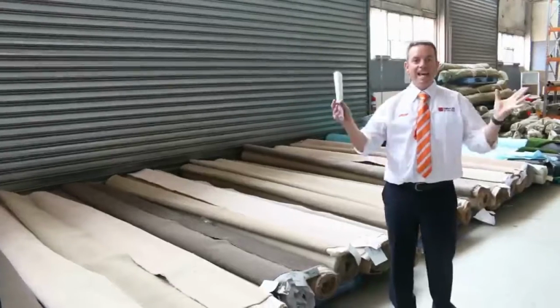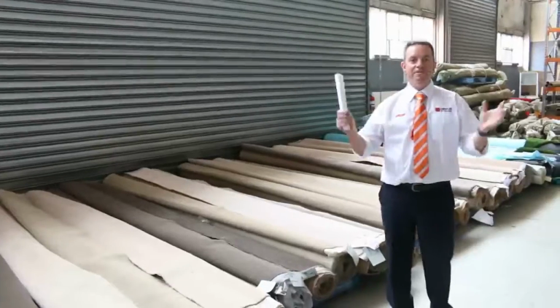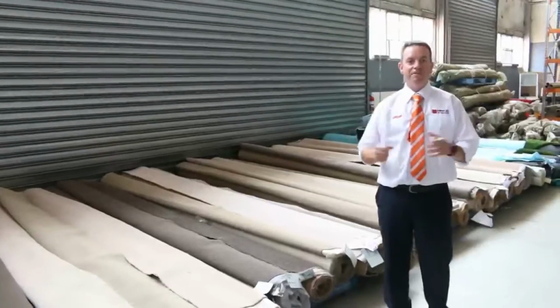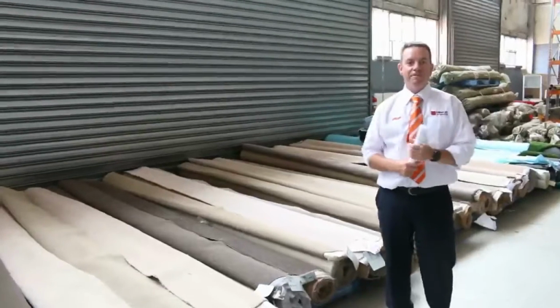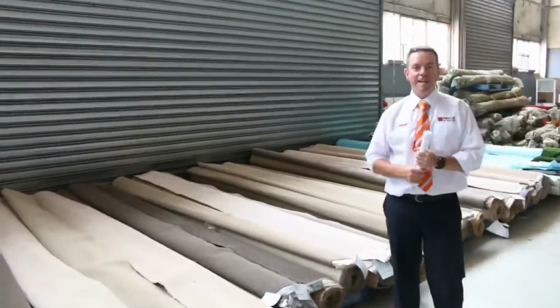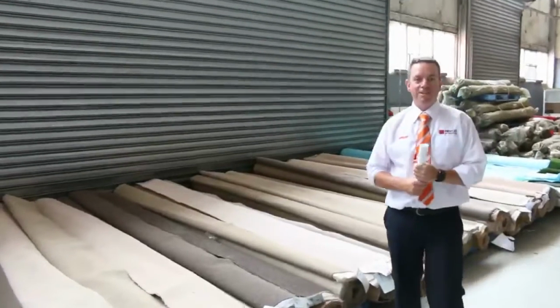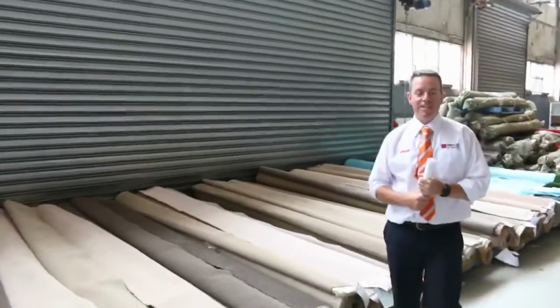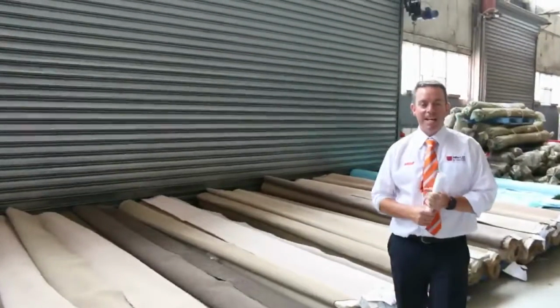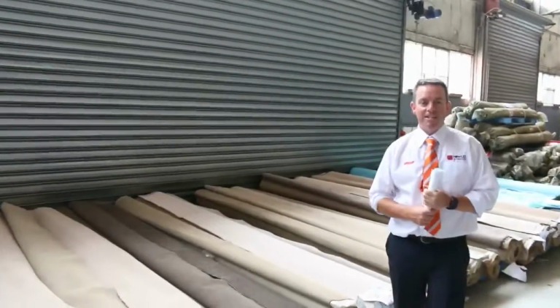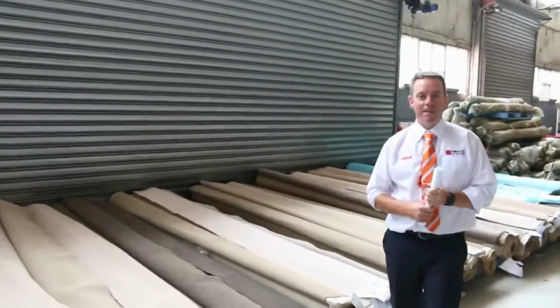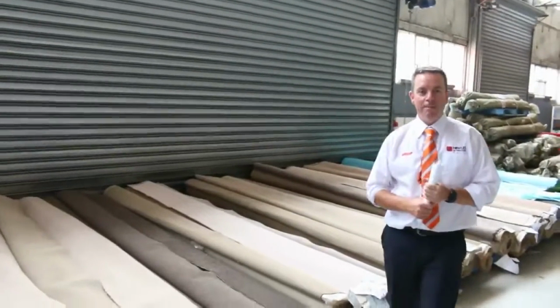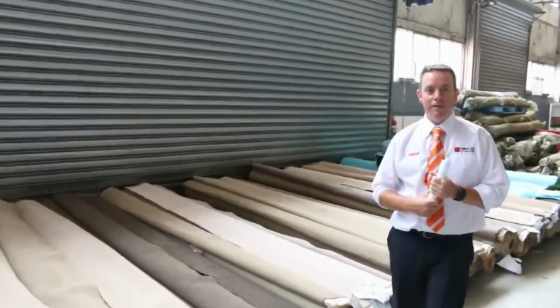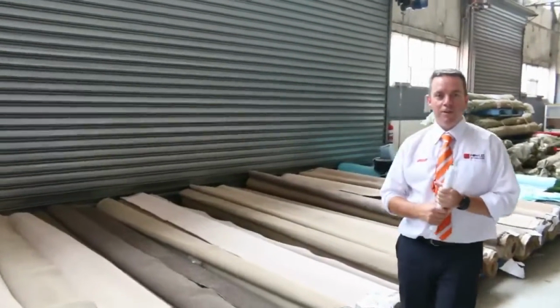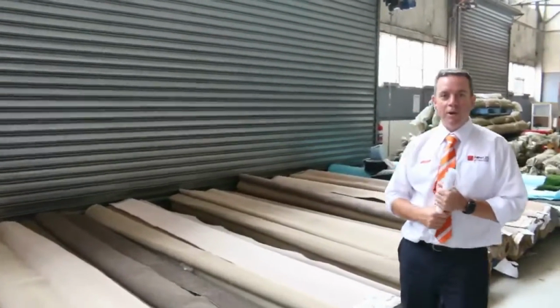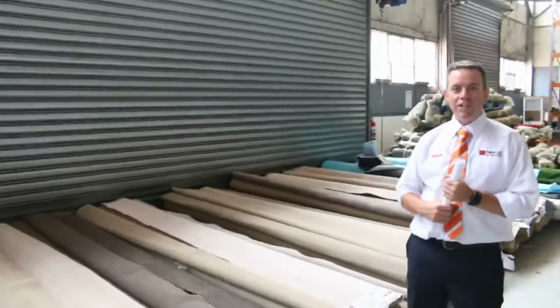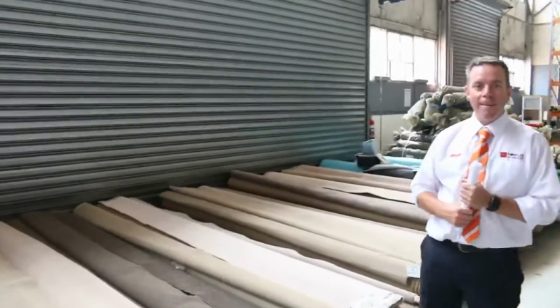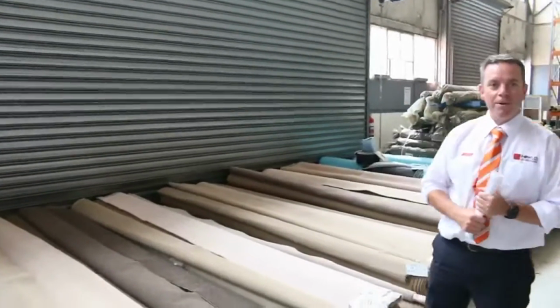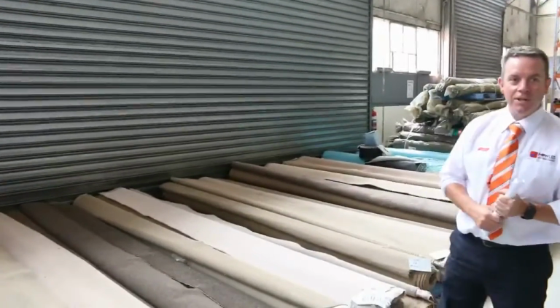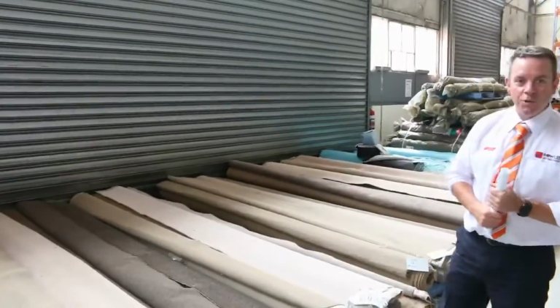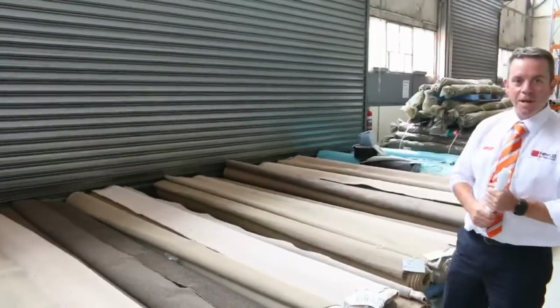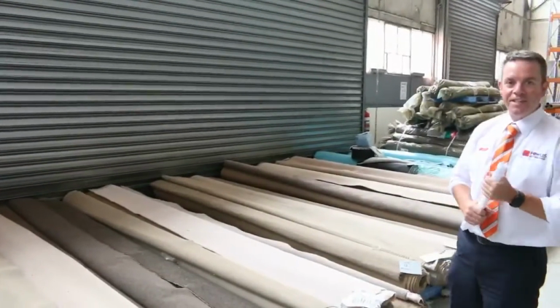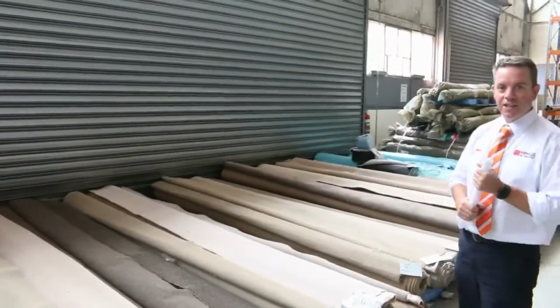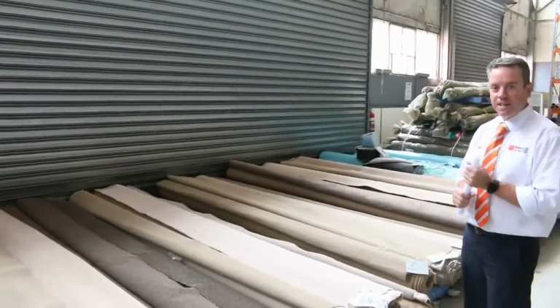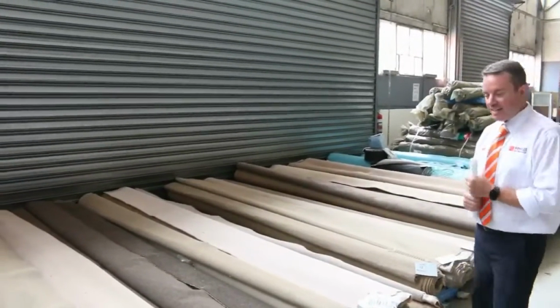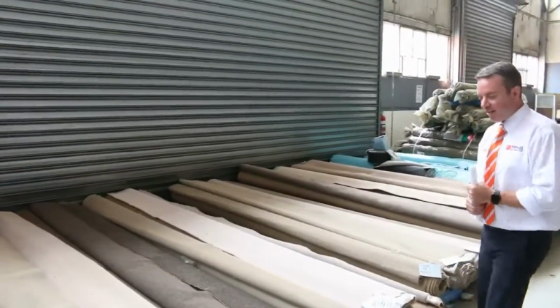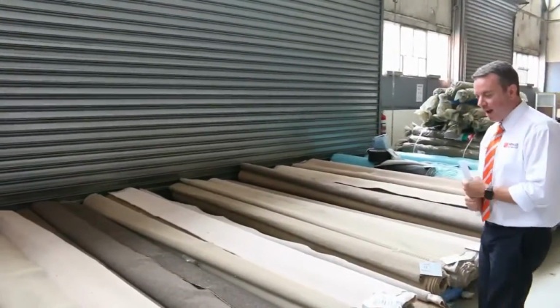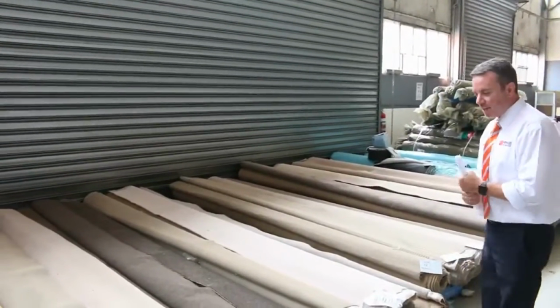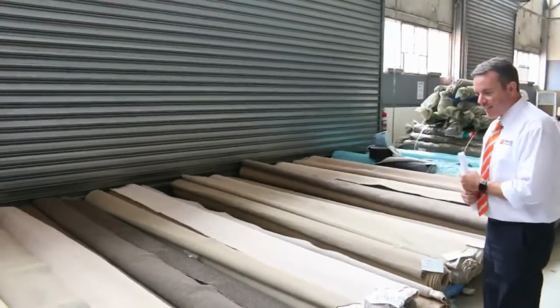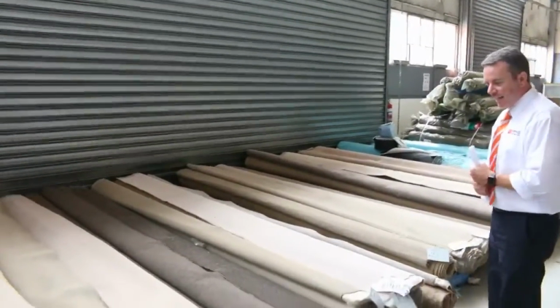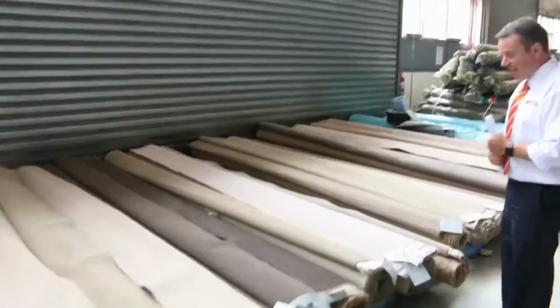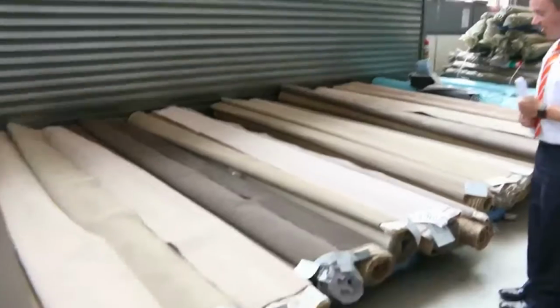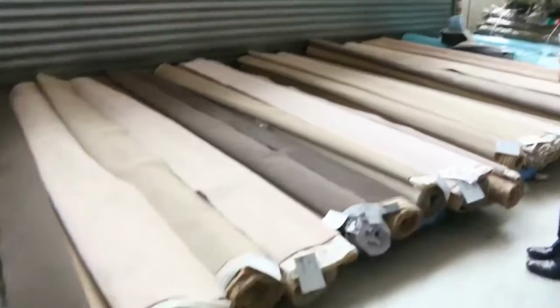G'day, I'm John from Fowls Auction Sales. I'm here to preview tomorrow's carpet auction. It's Wednesday, the 22nd of March at 10am.